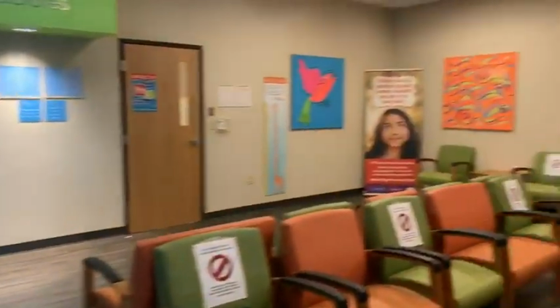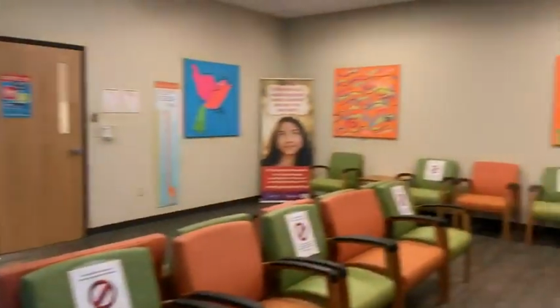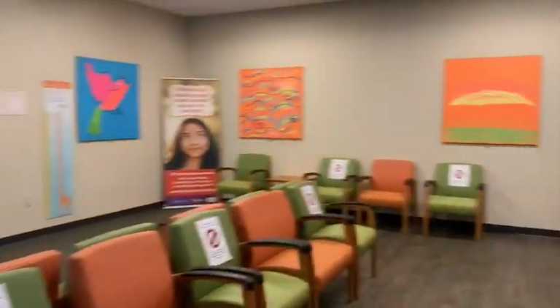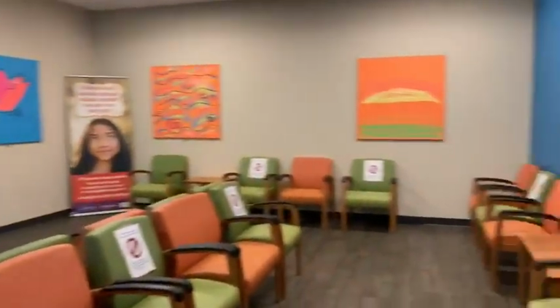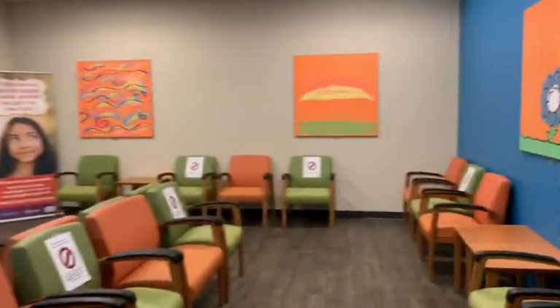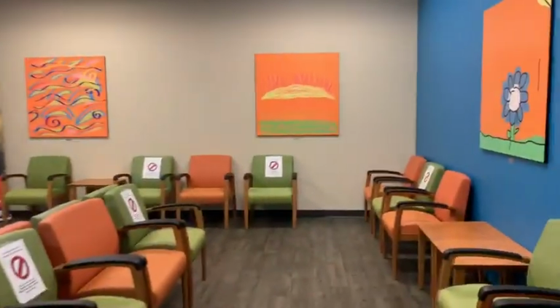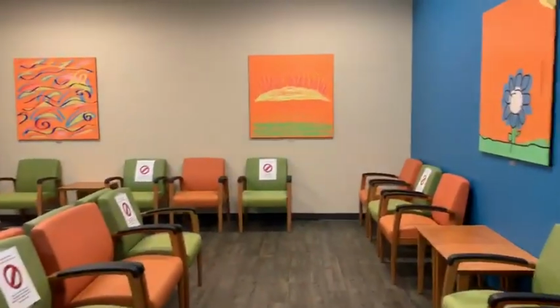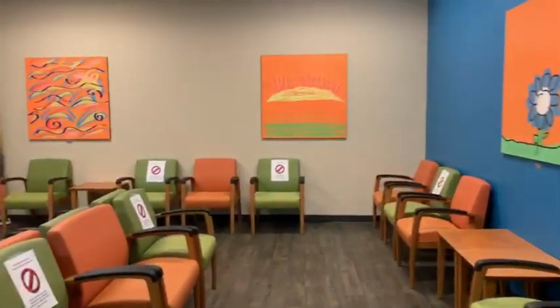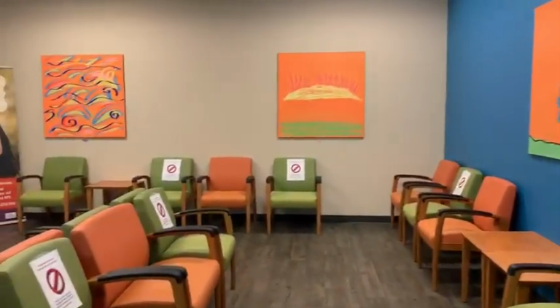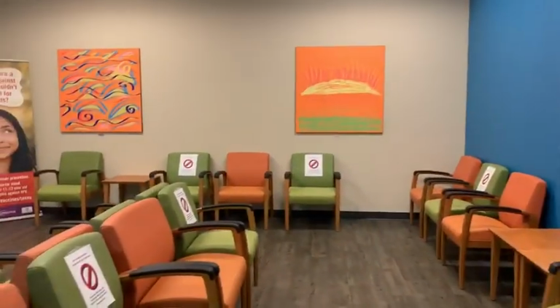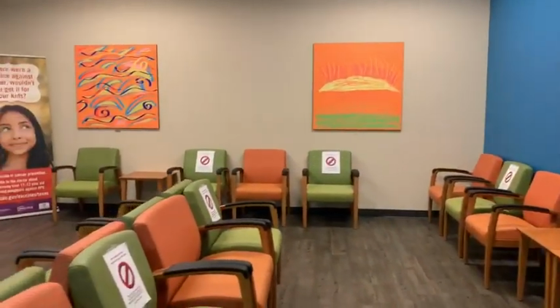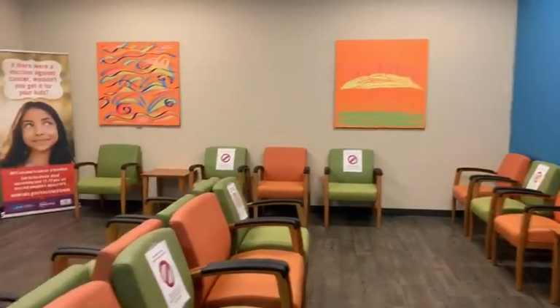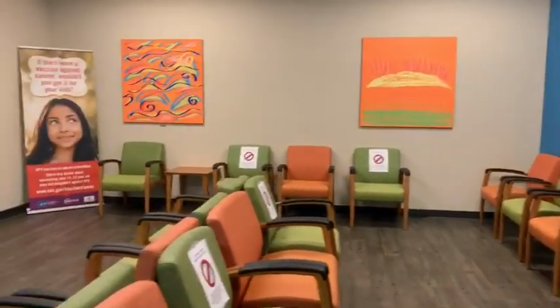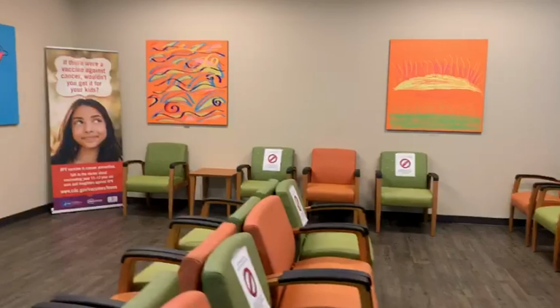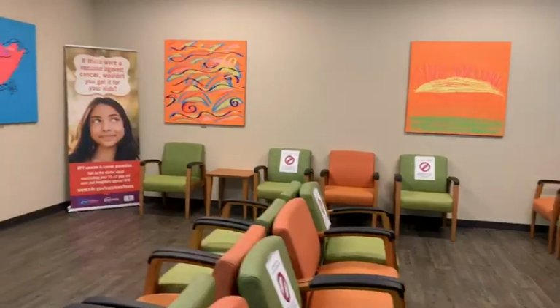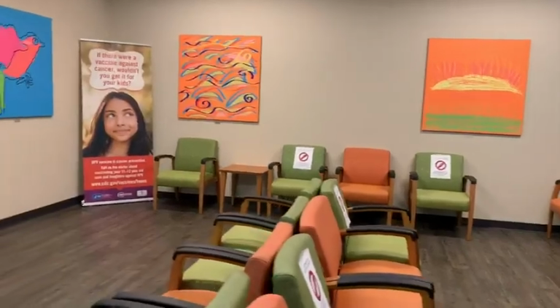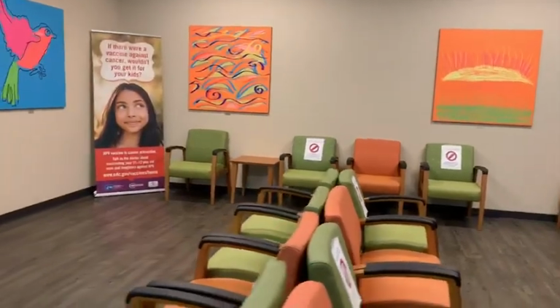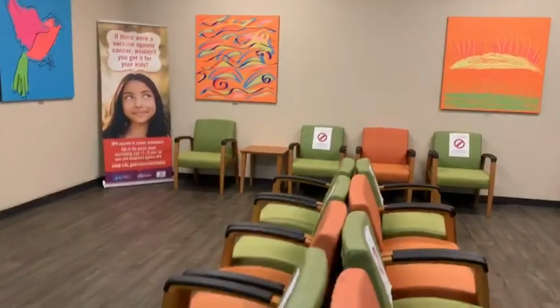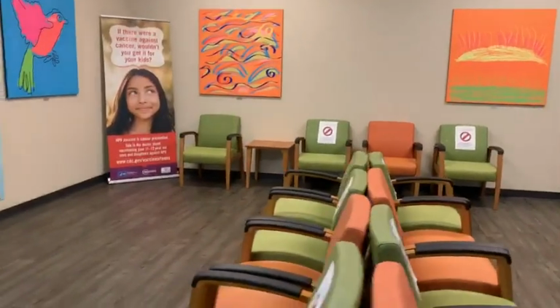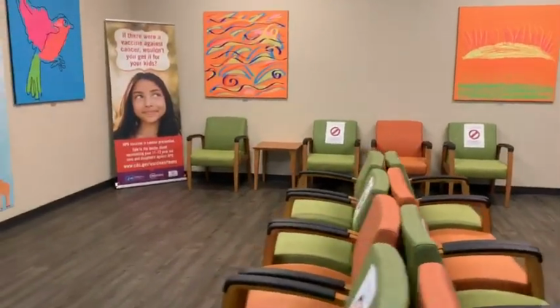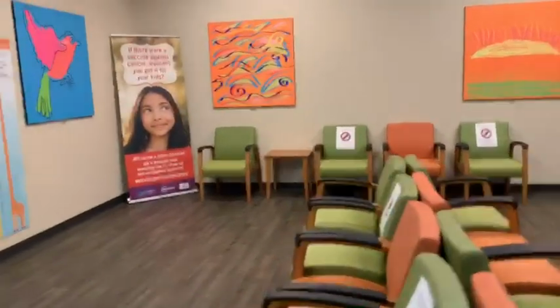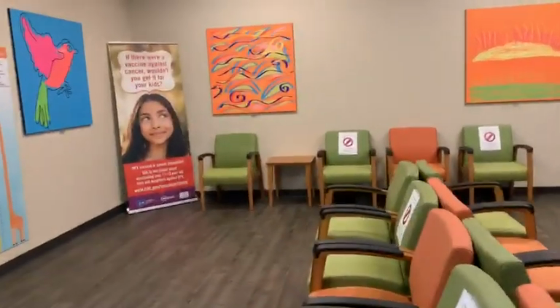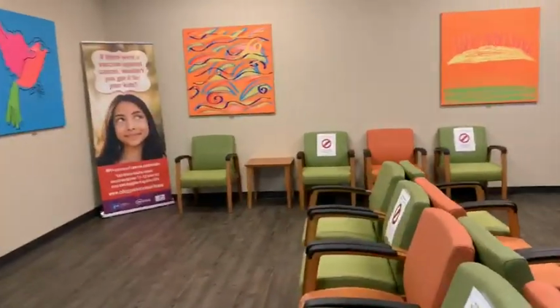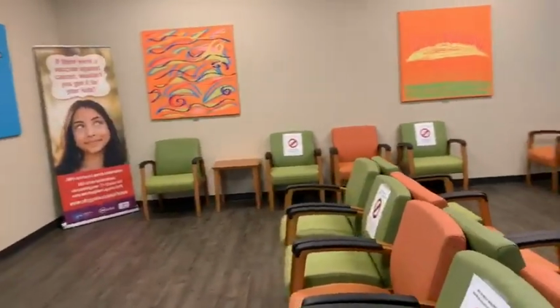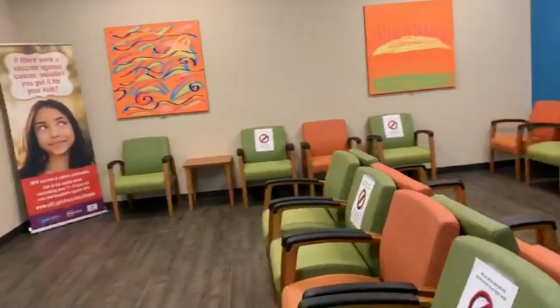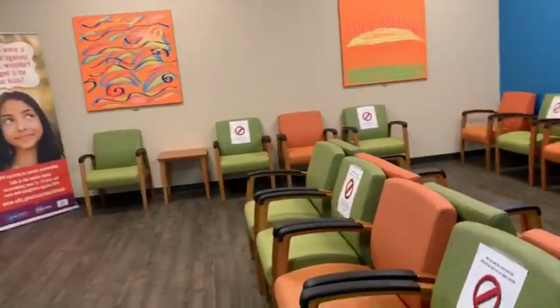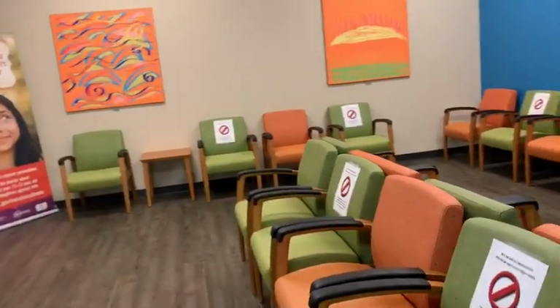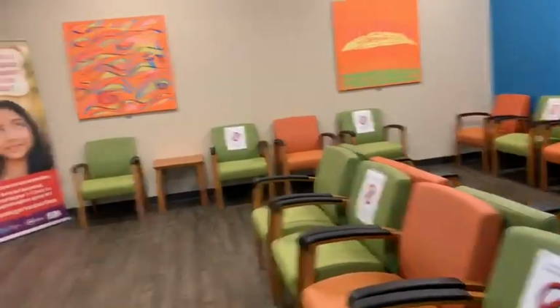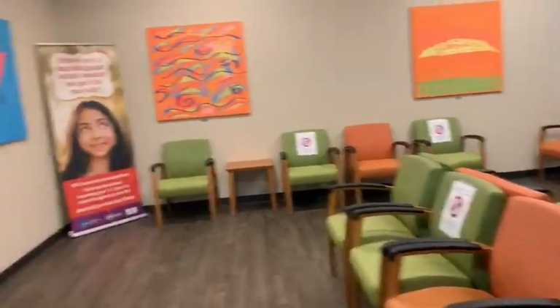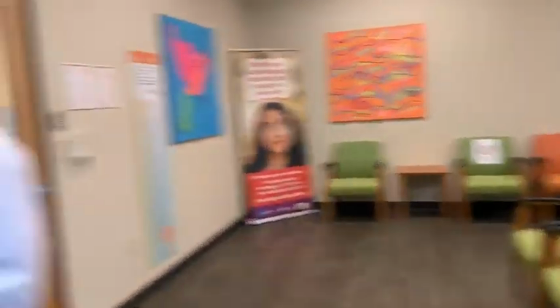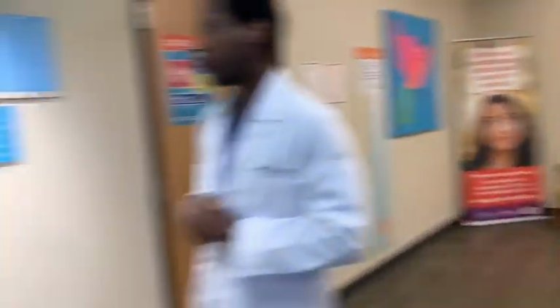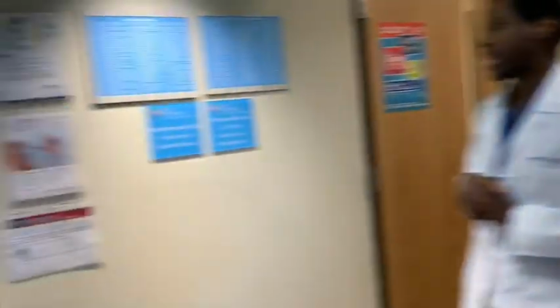As you can see, this is our typical waiting room and also our station where you might check in or check out.